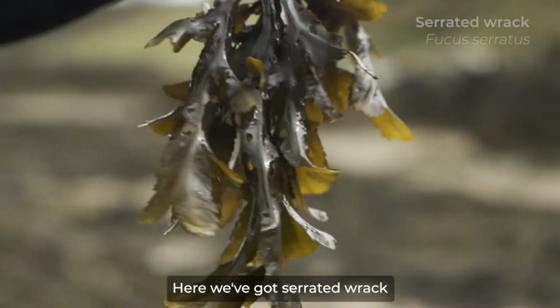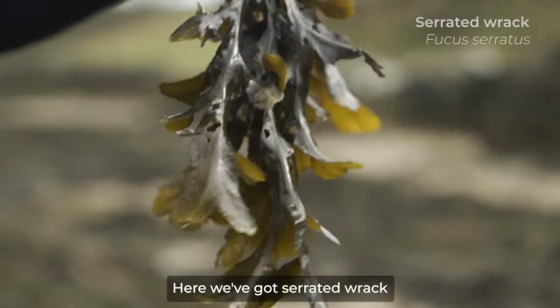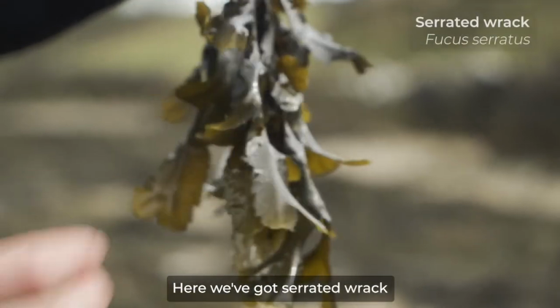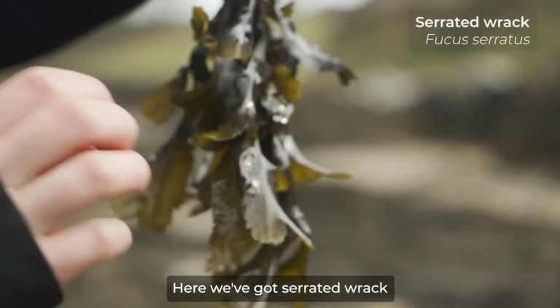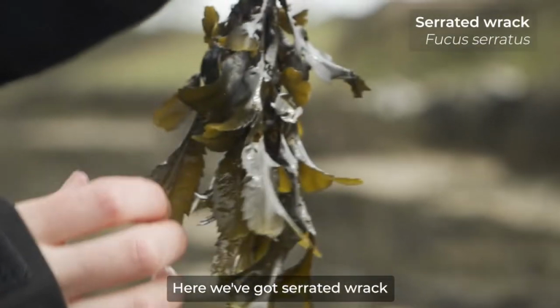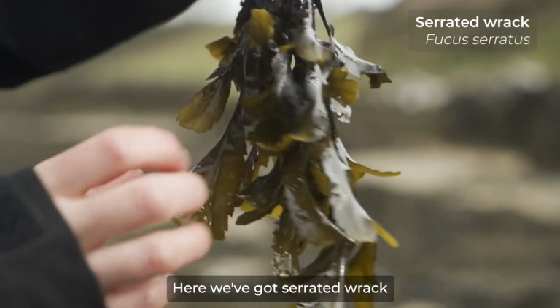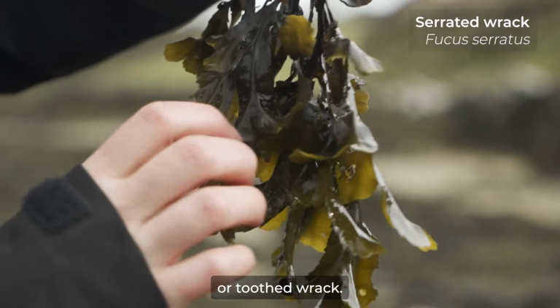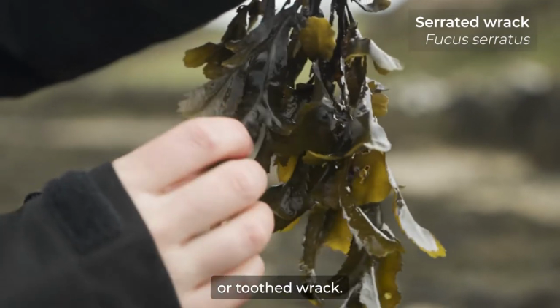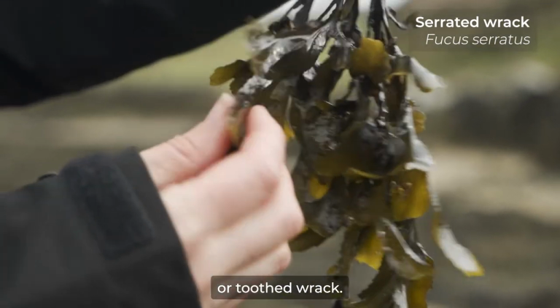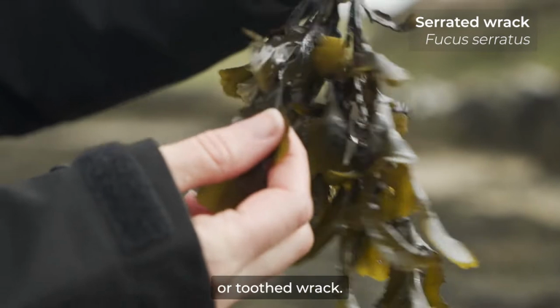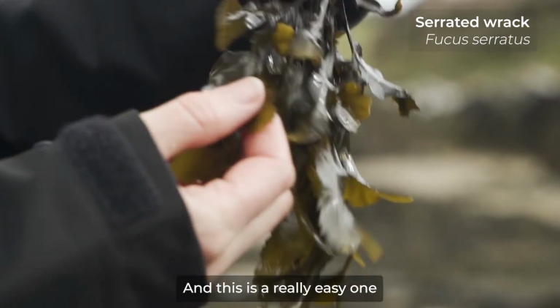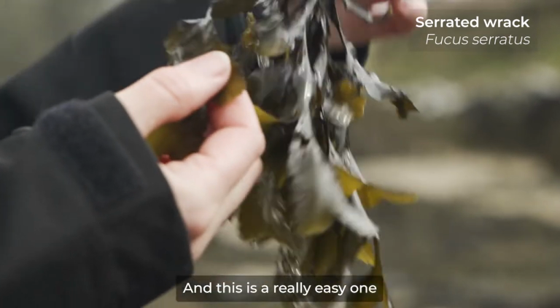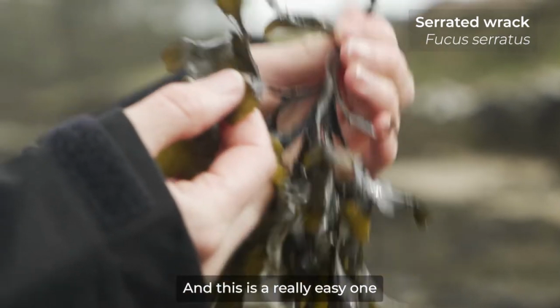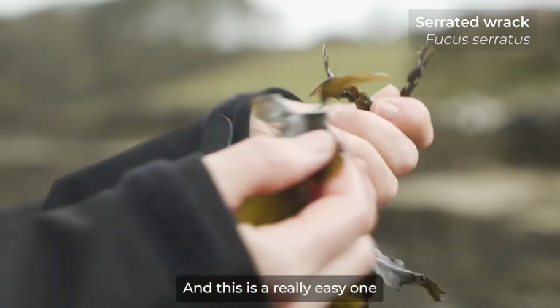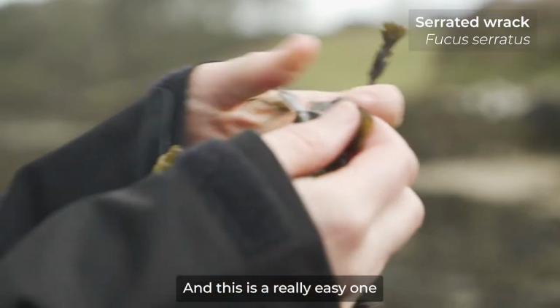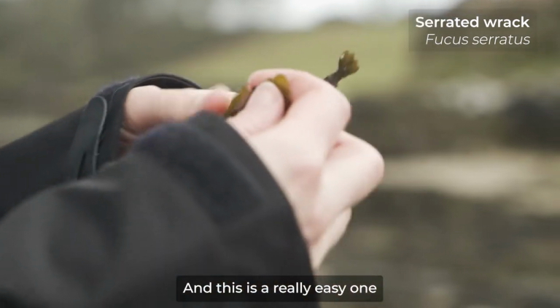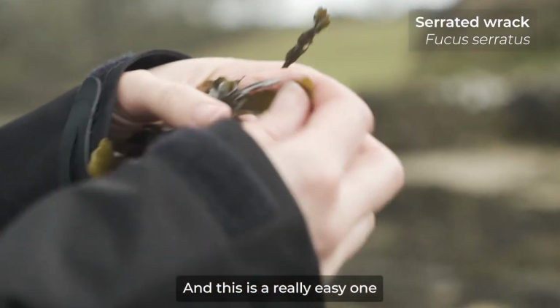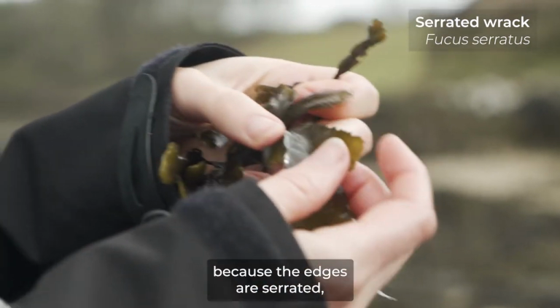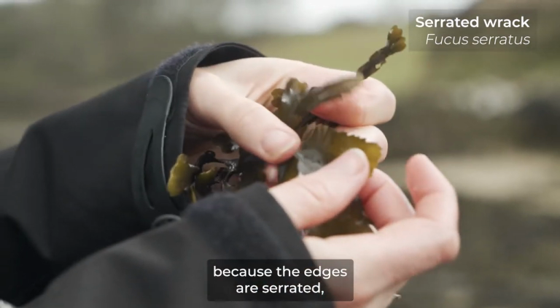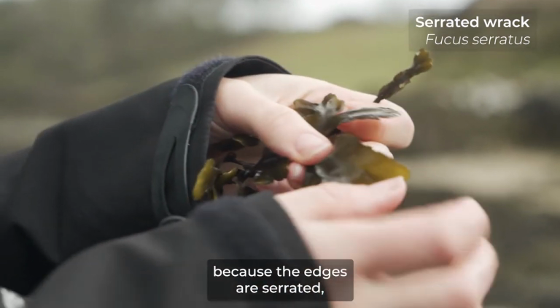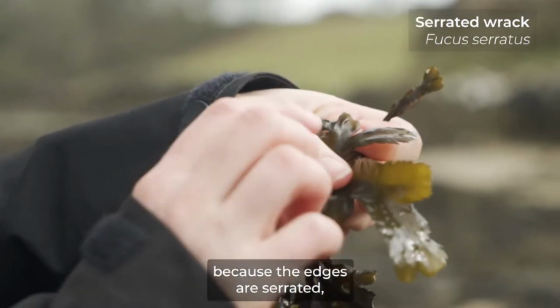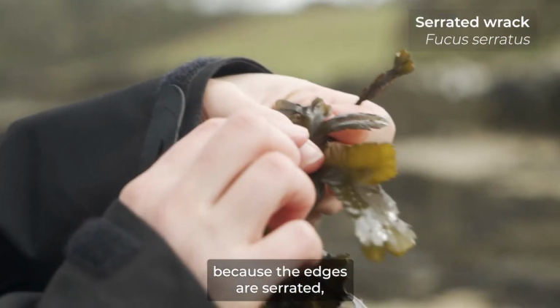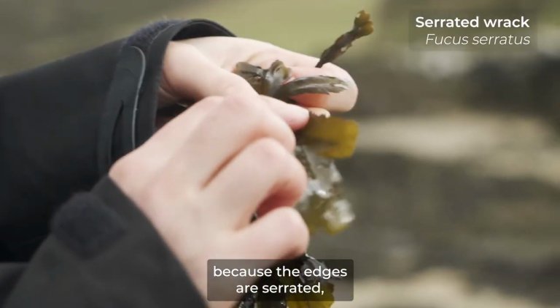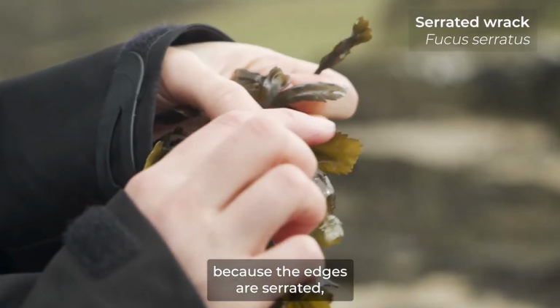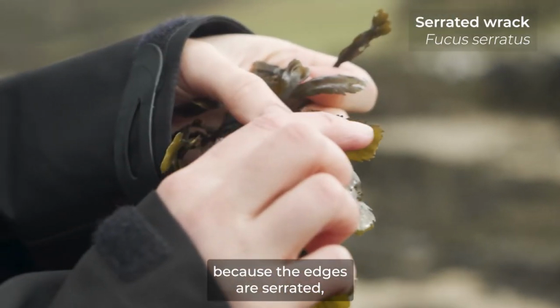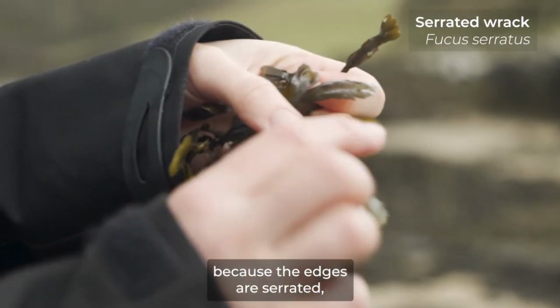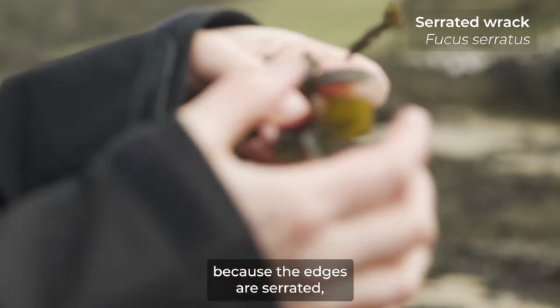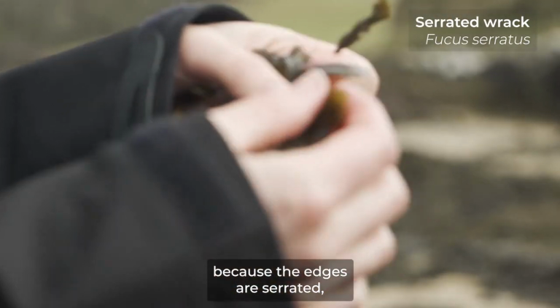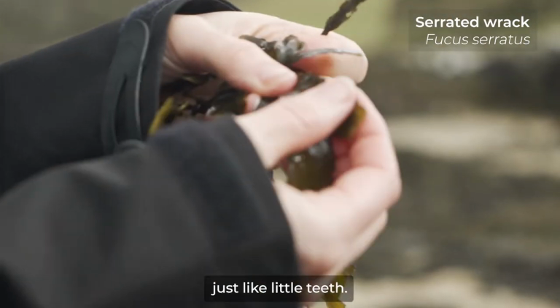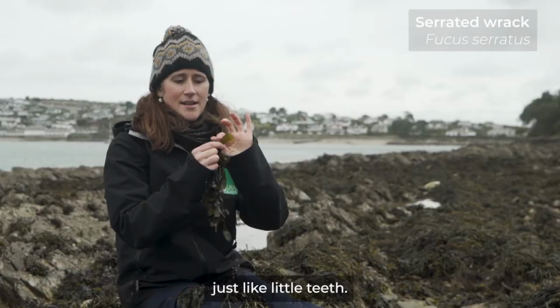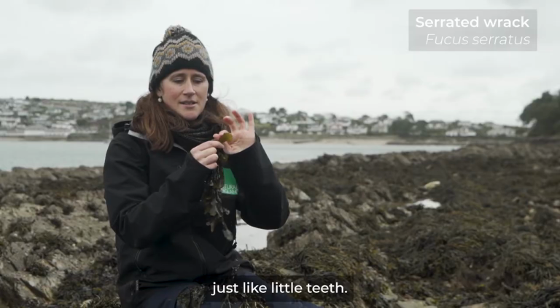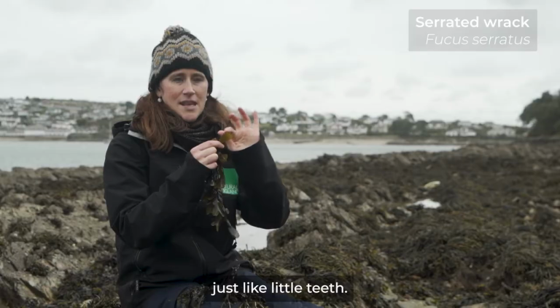Here we've got serrated wrack or toothed wrack, and this is a really easy one because the edges are serrated, just like little teeth.